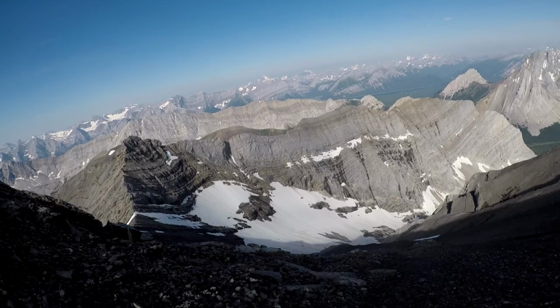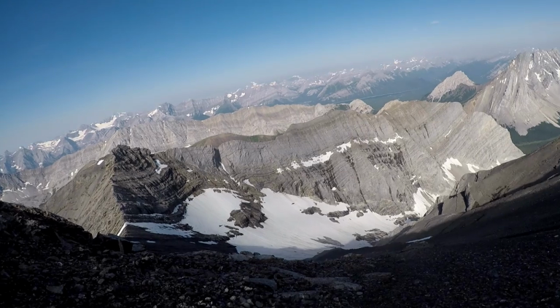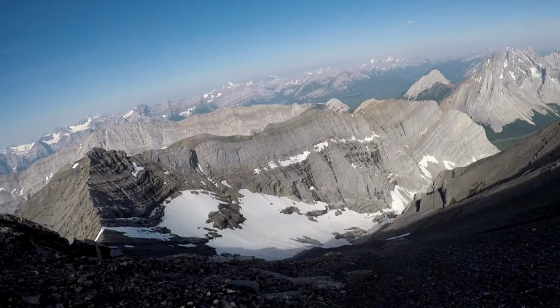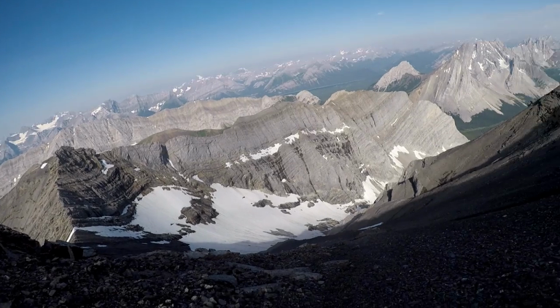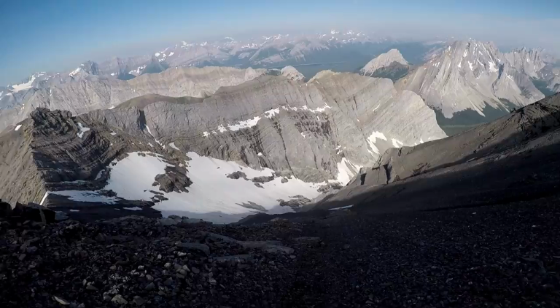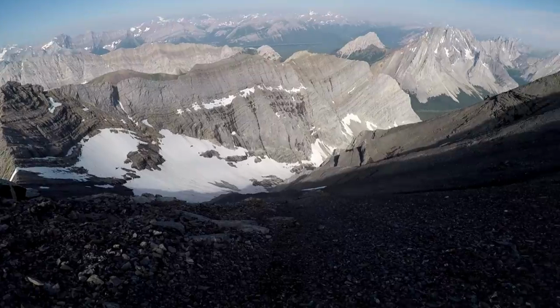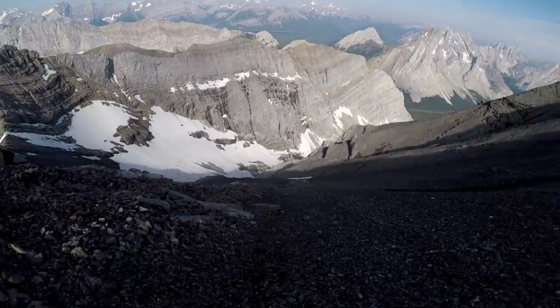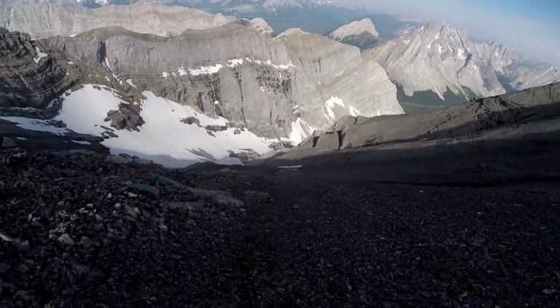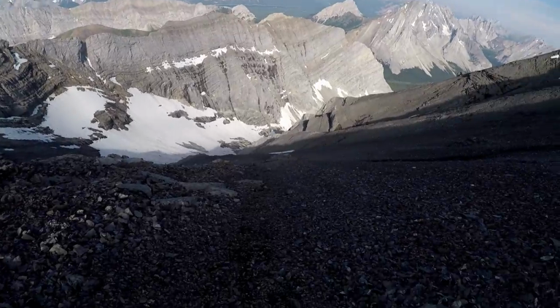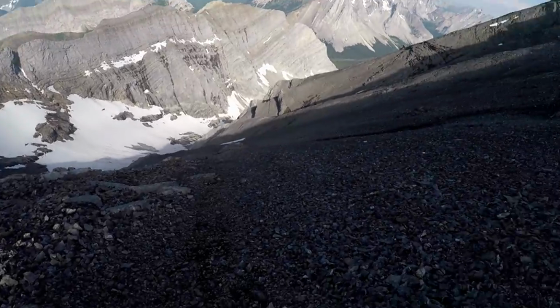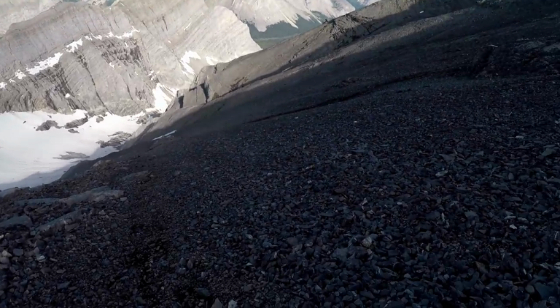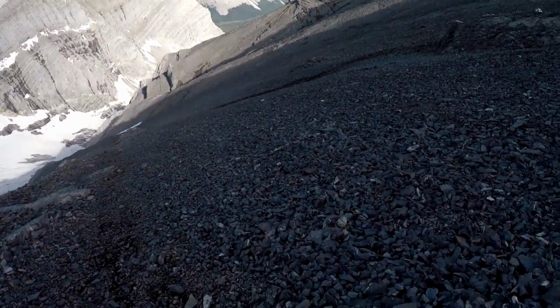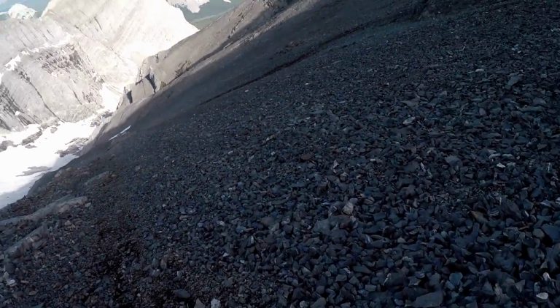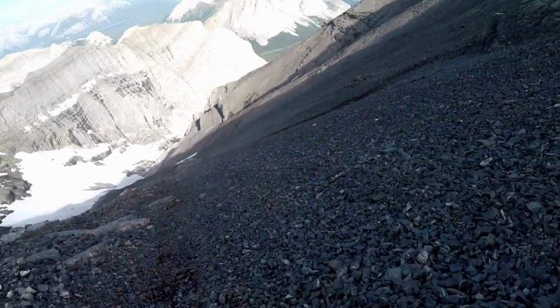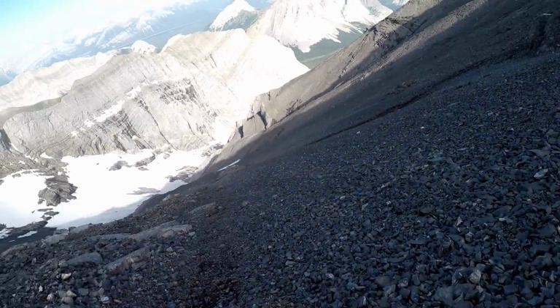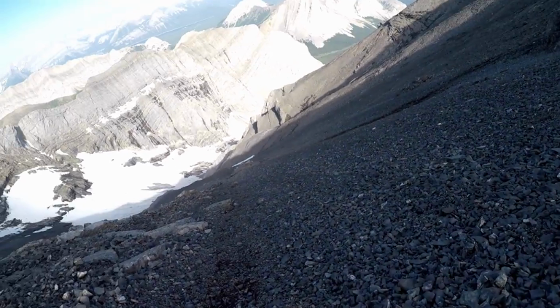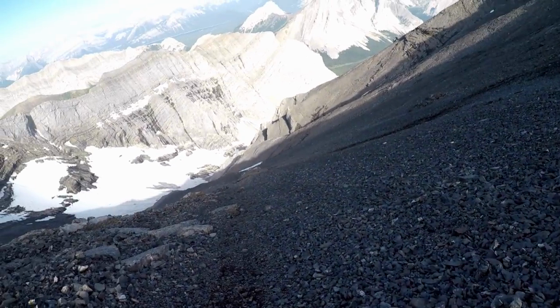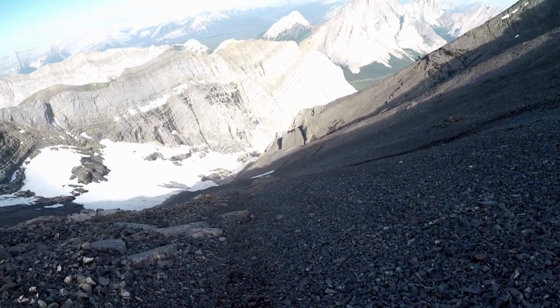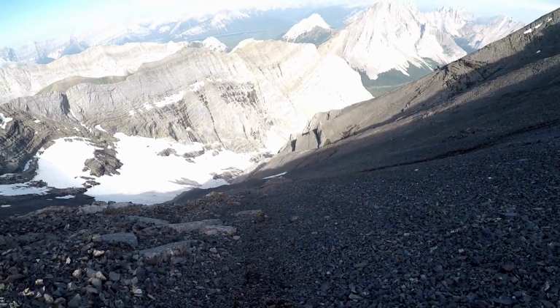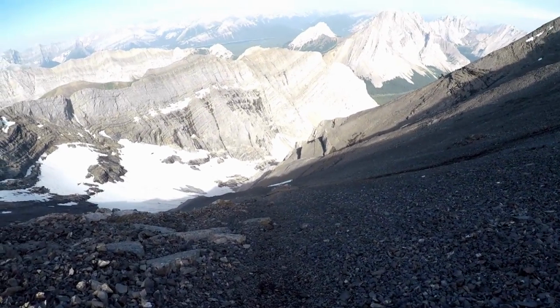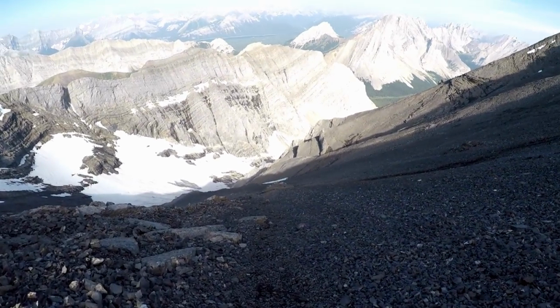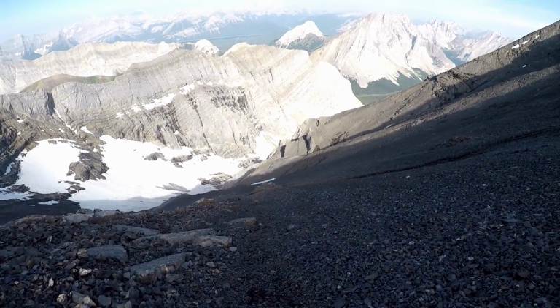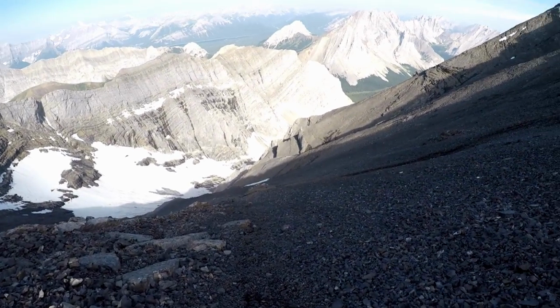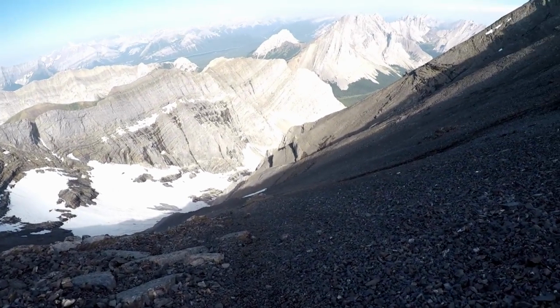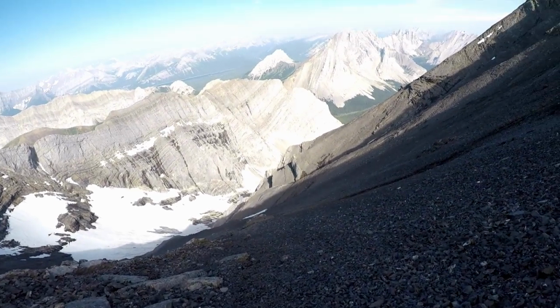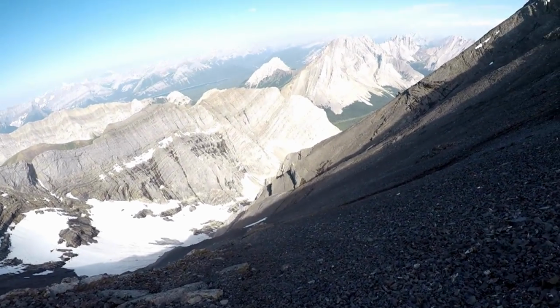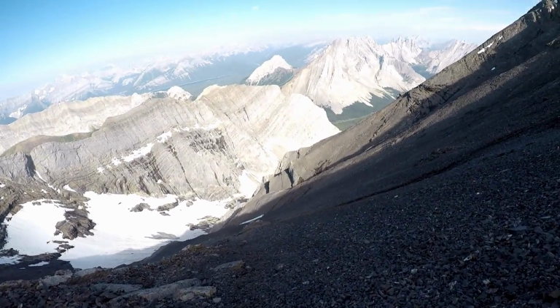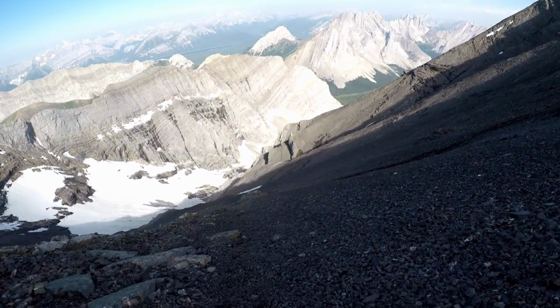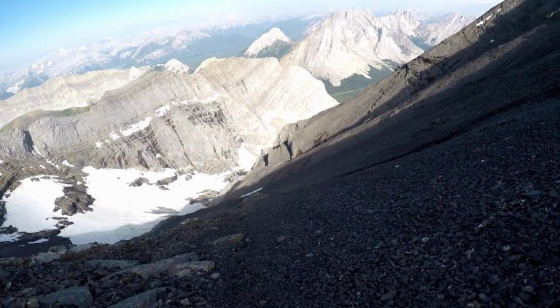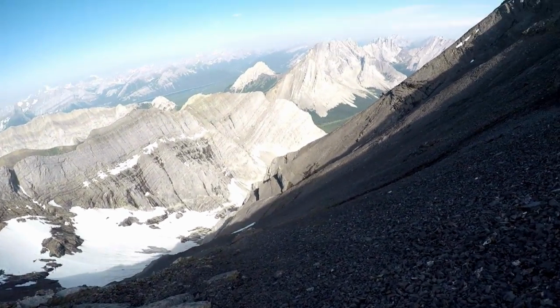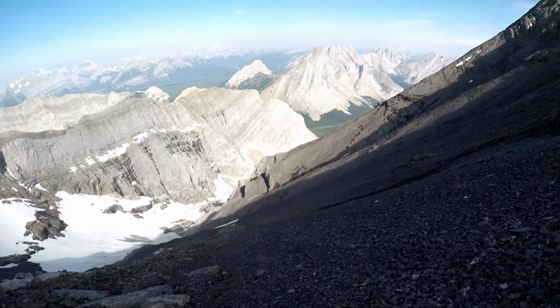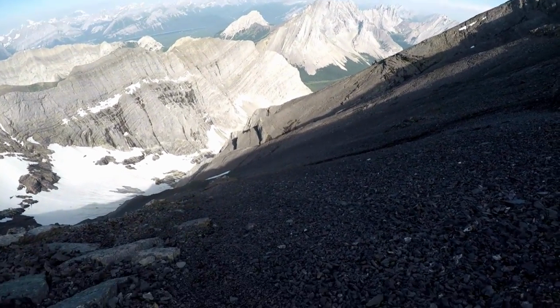Right before you get back to the pinnacles, you should cut off on a trail skier's right unless you want to go back across them.